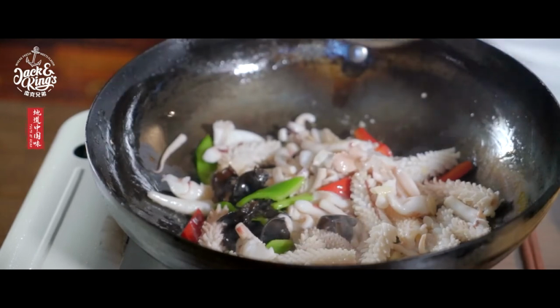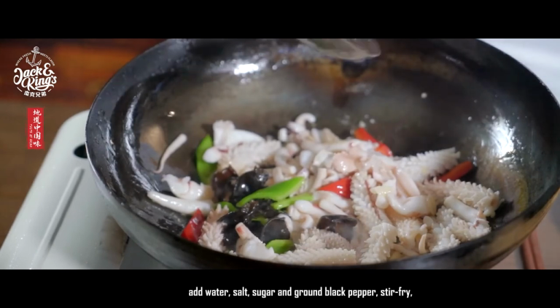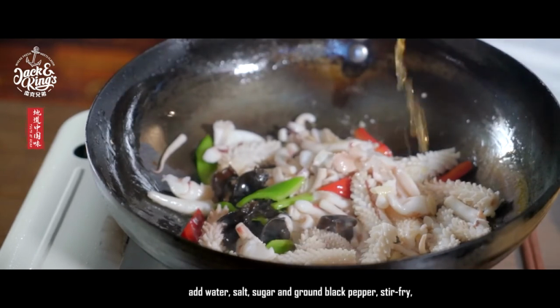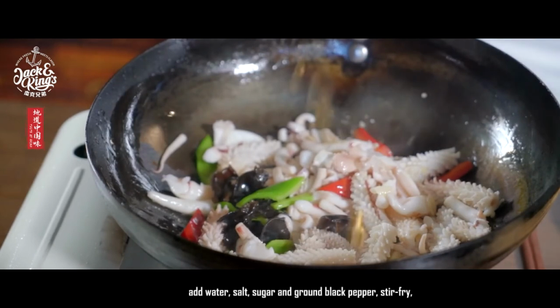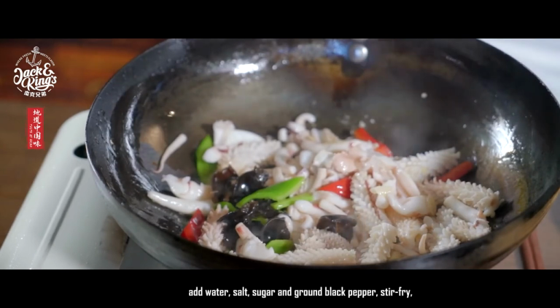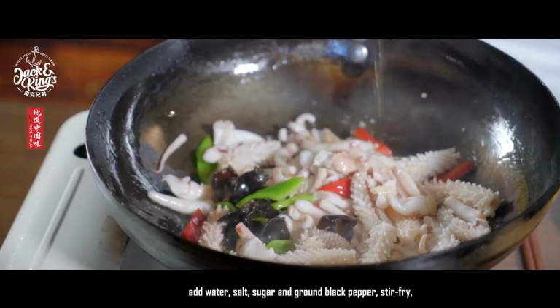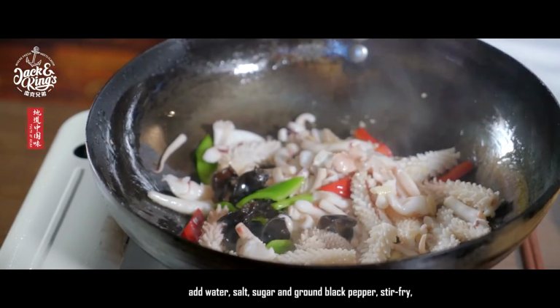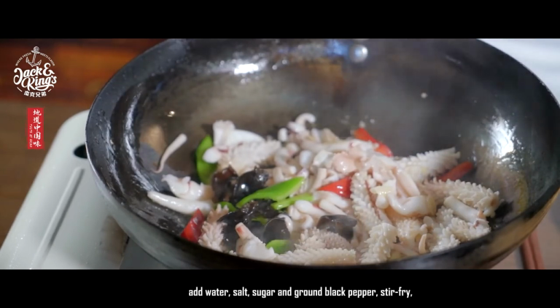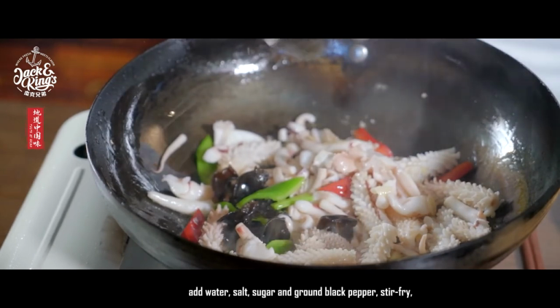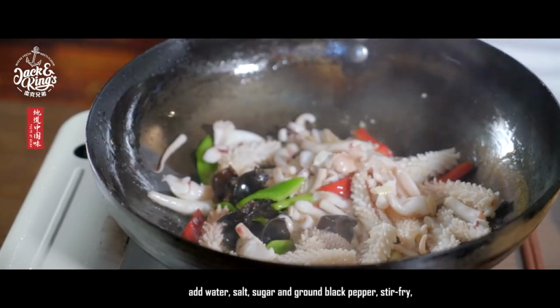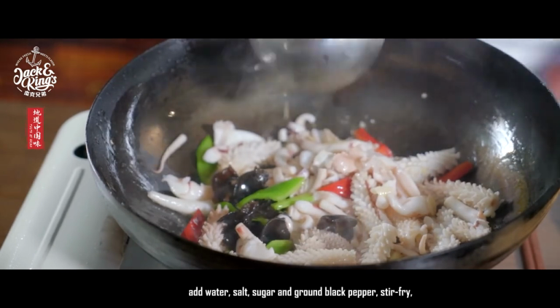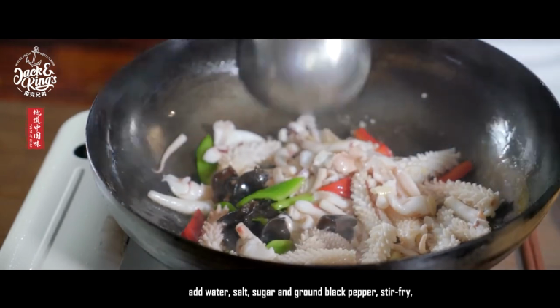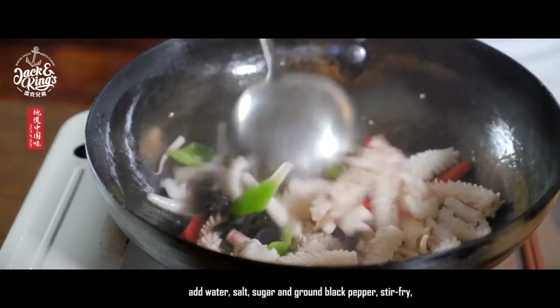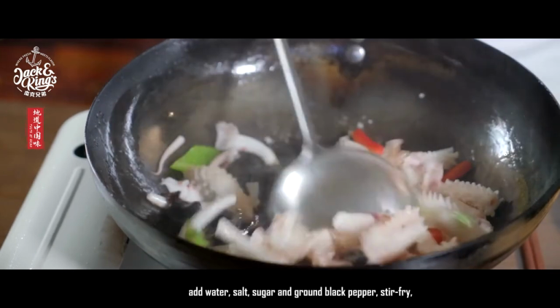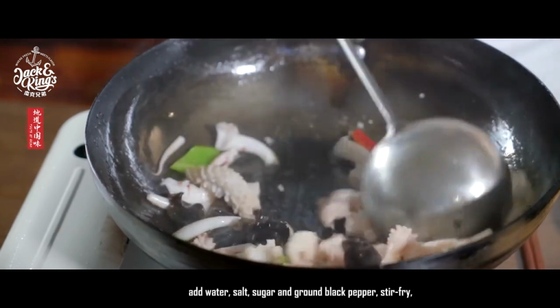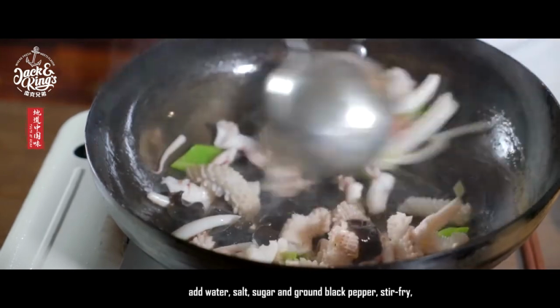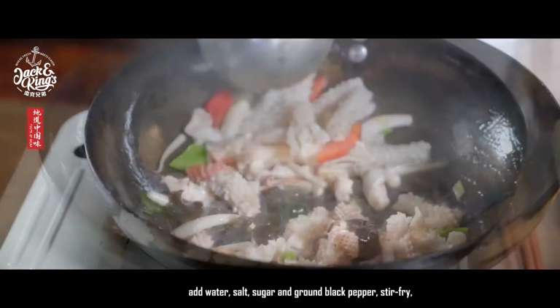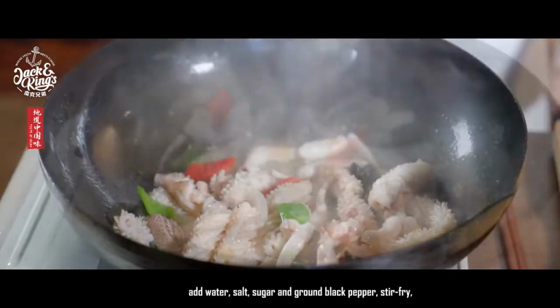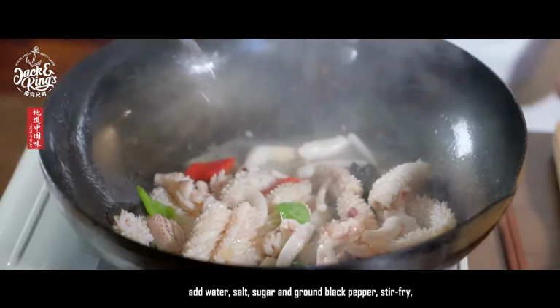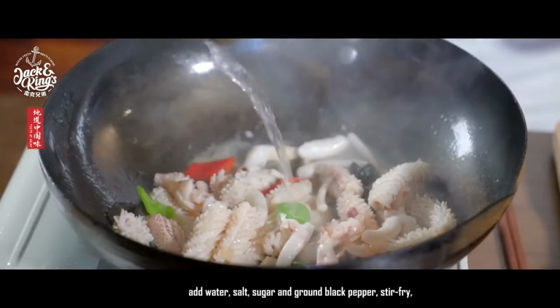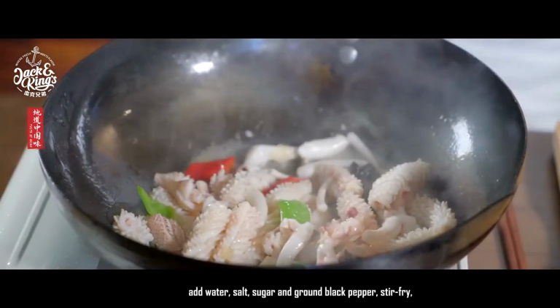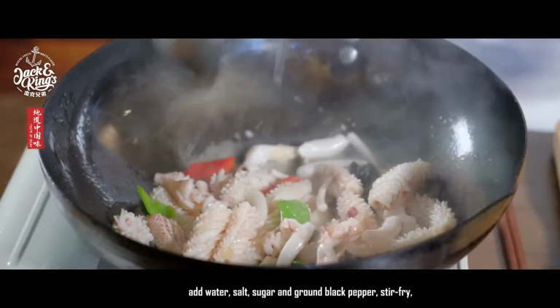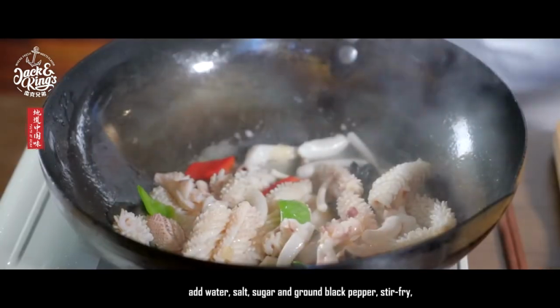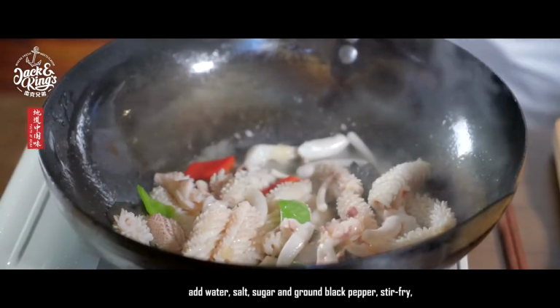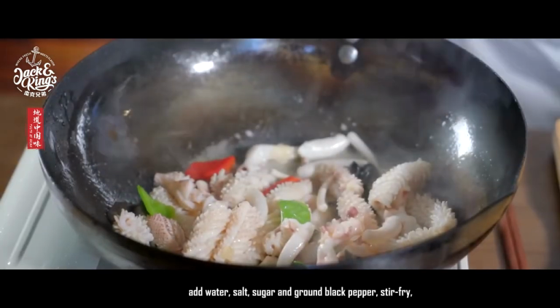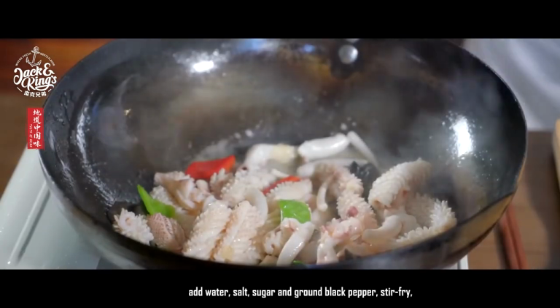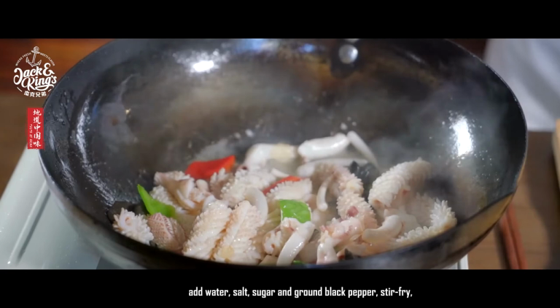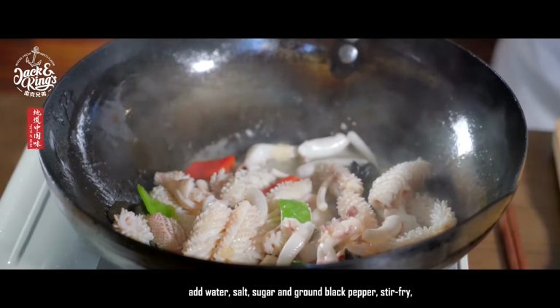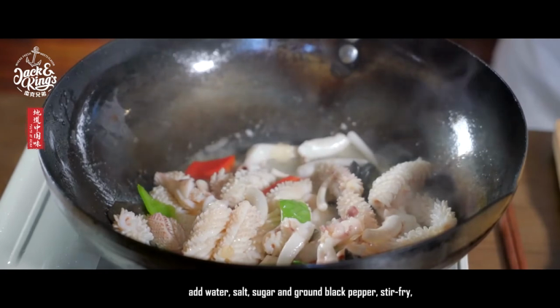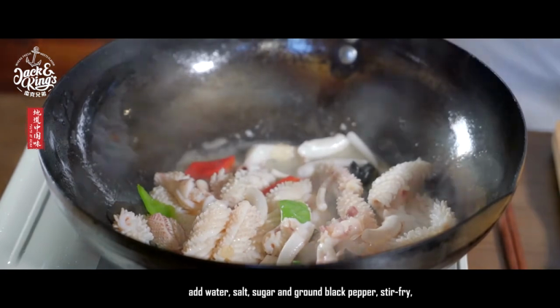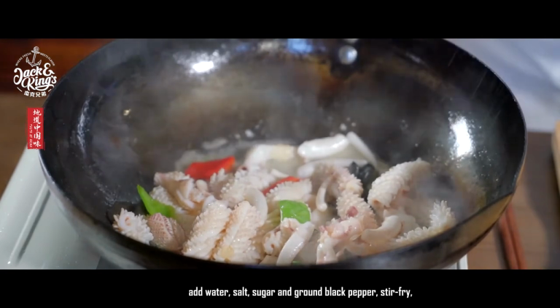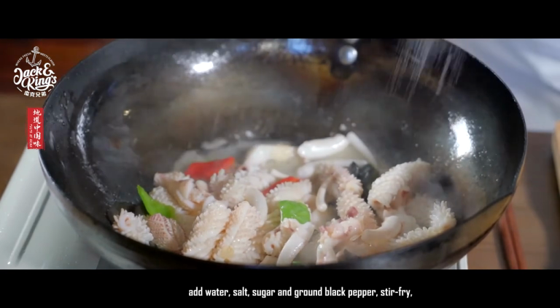Add water, salt, sugar, and ground black pepper. Stir-fry.